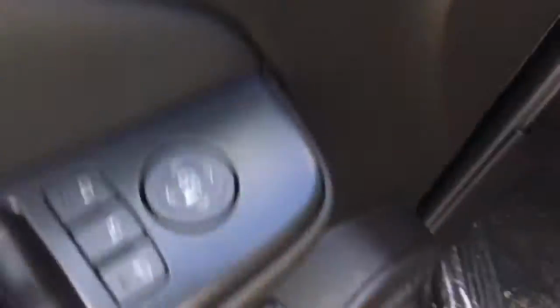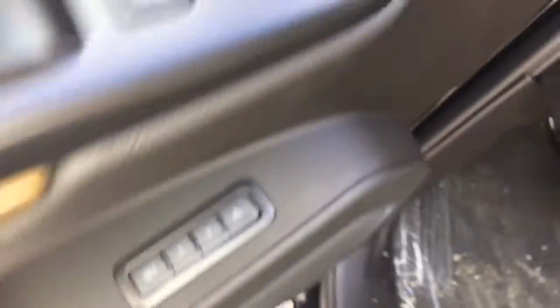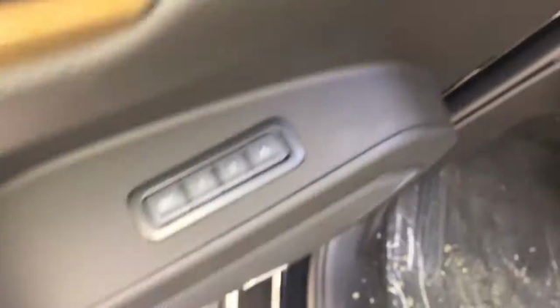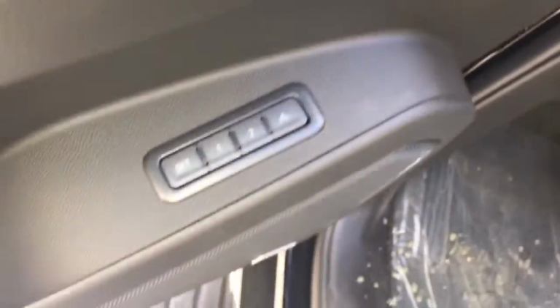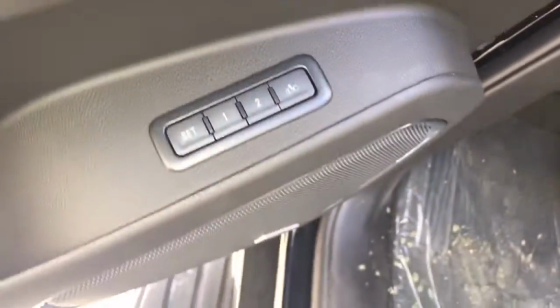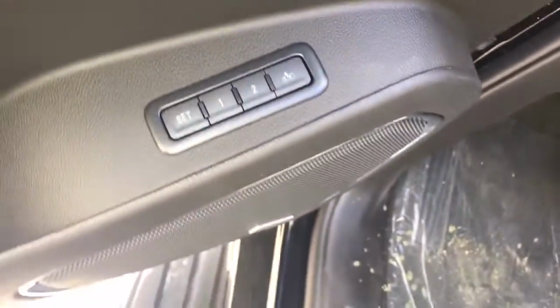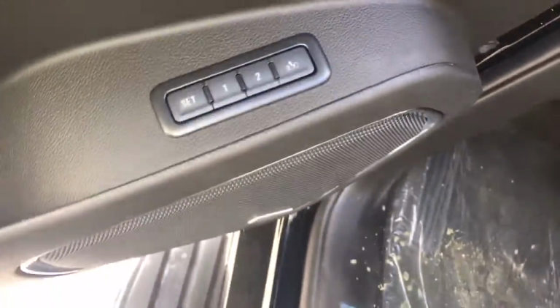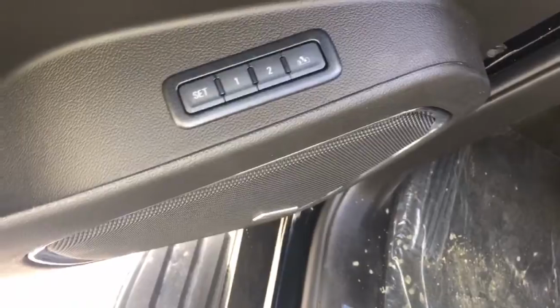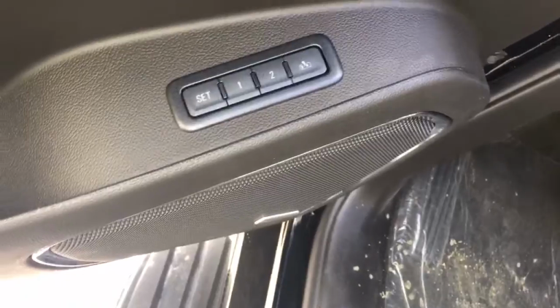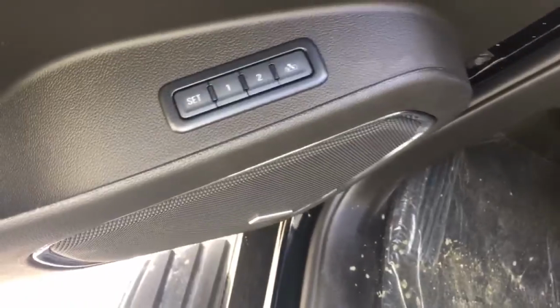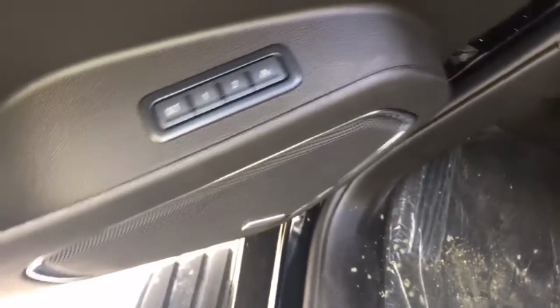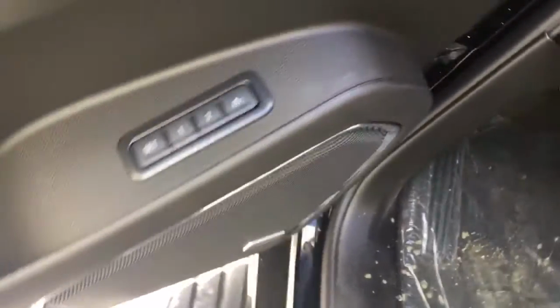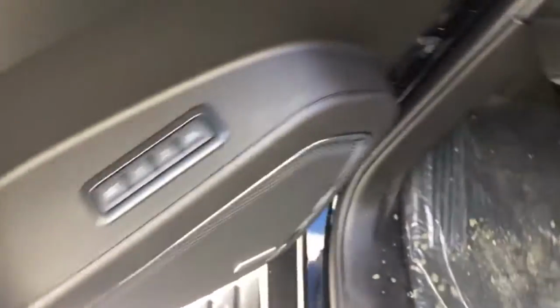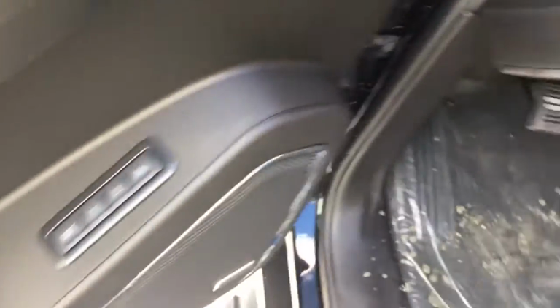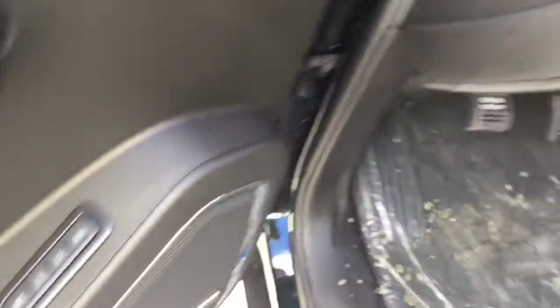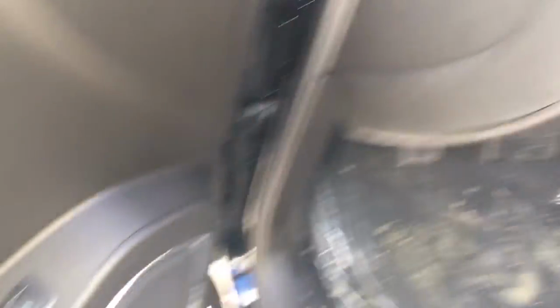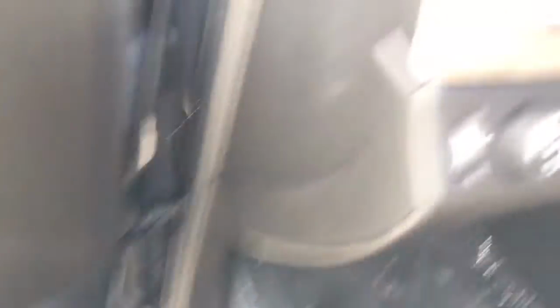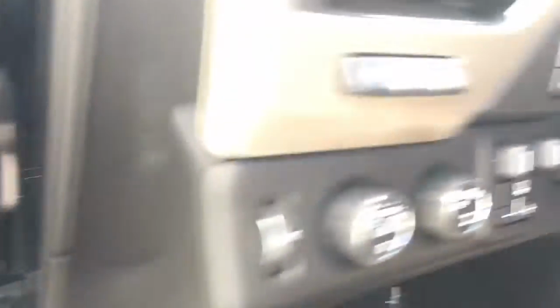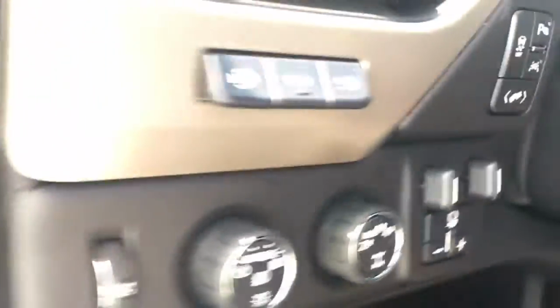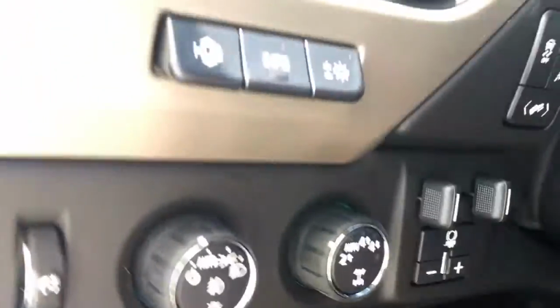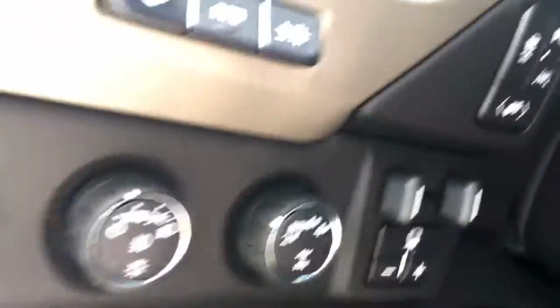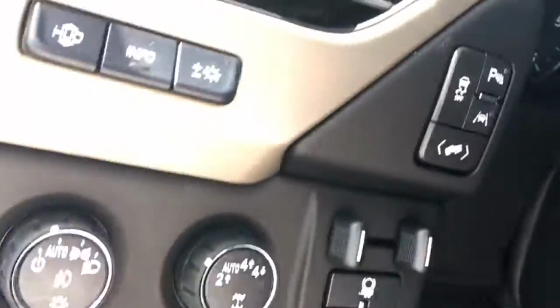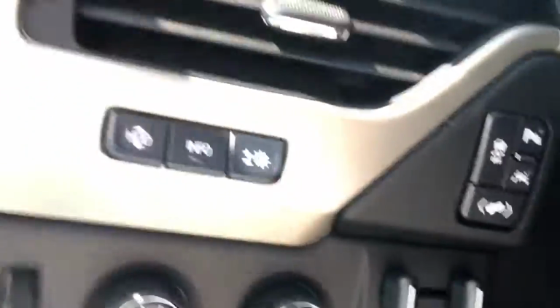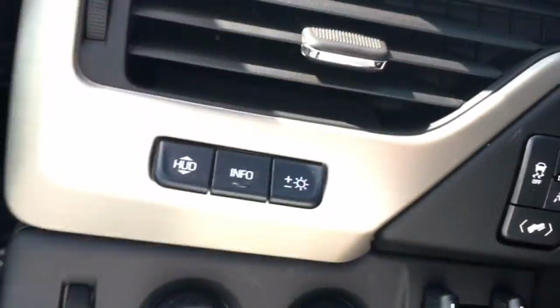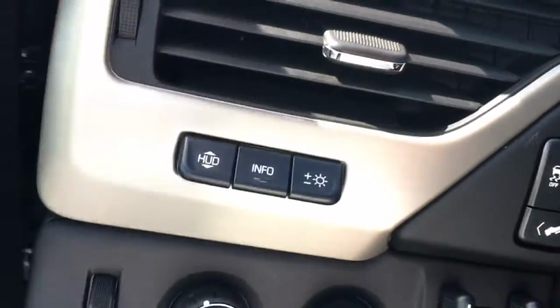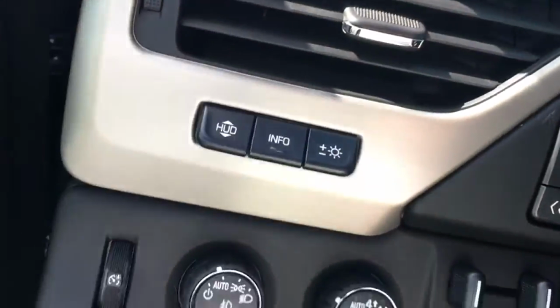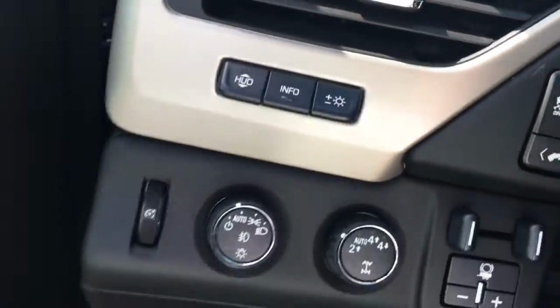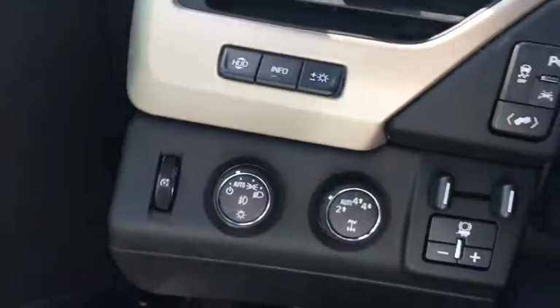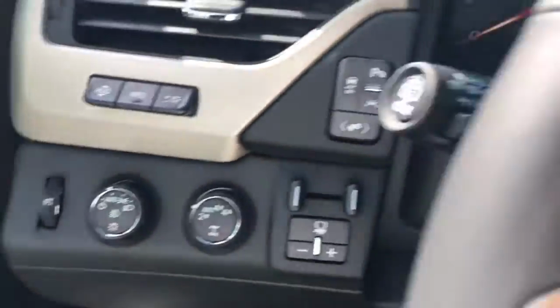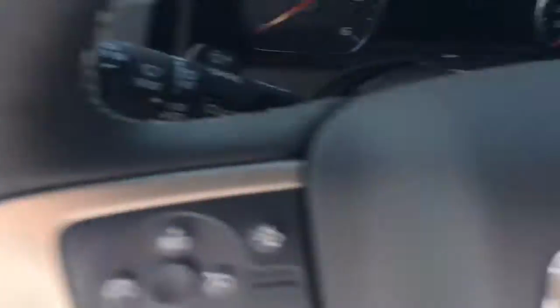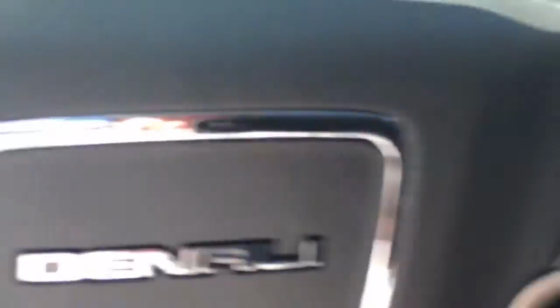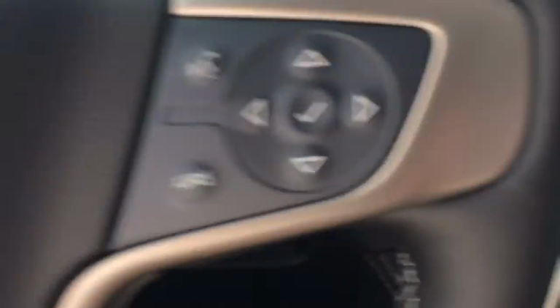Two-position memory power driver seat, trailer brake control, and a heads-up display.